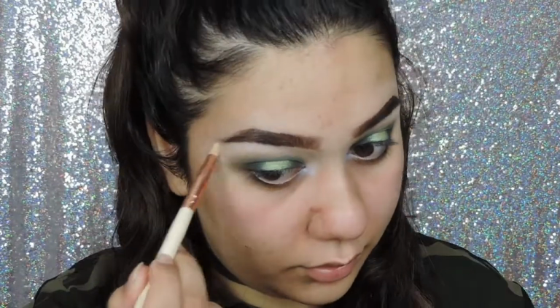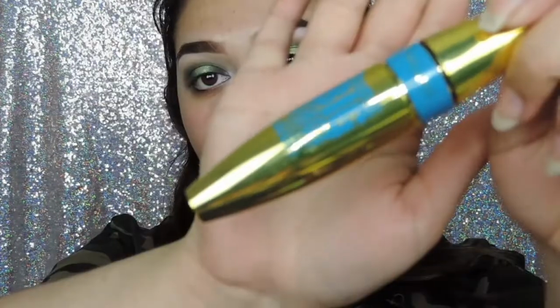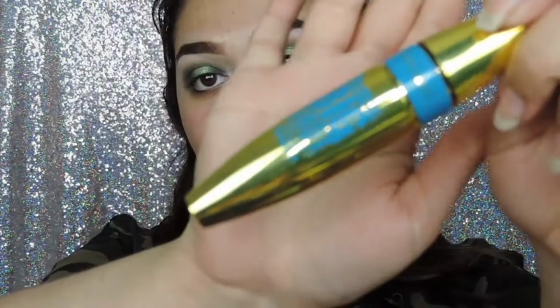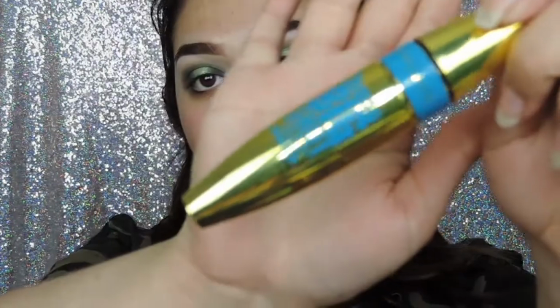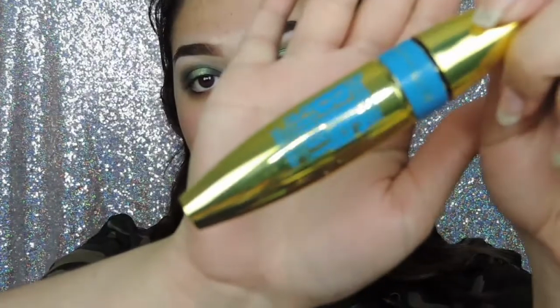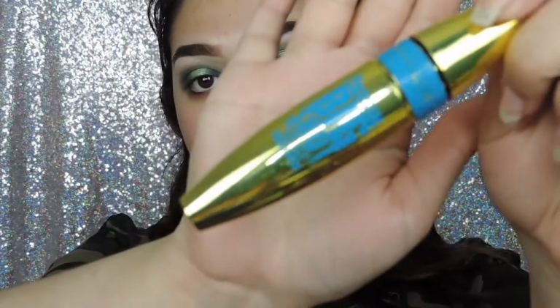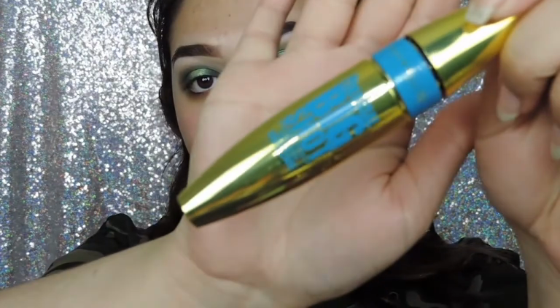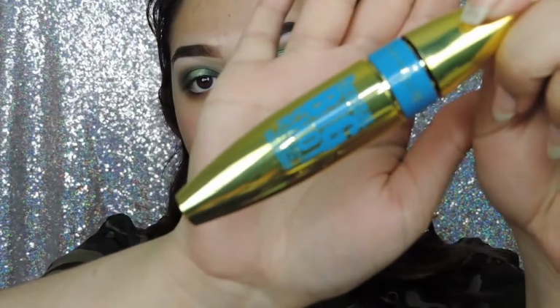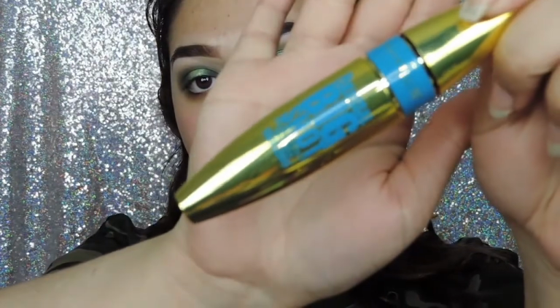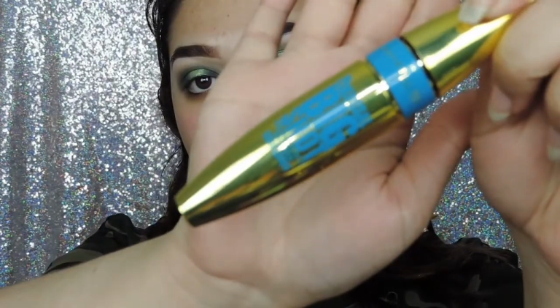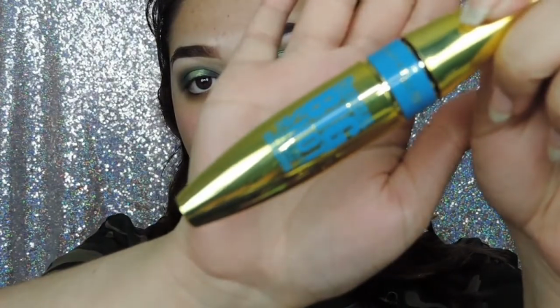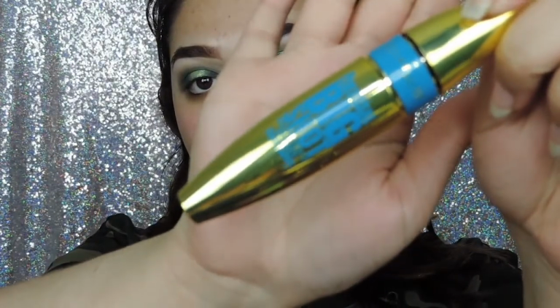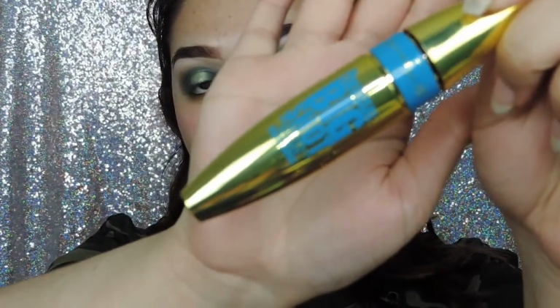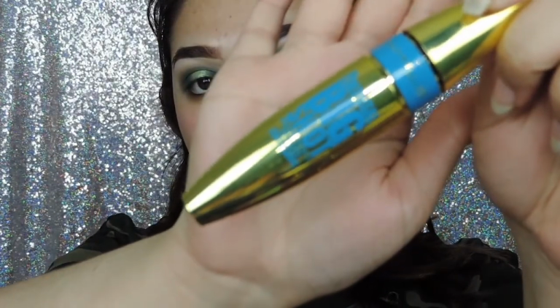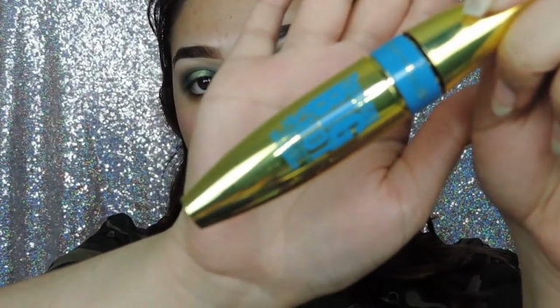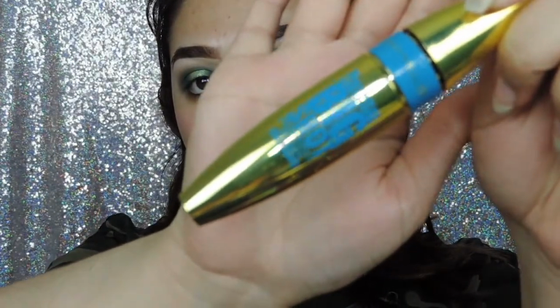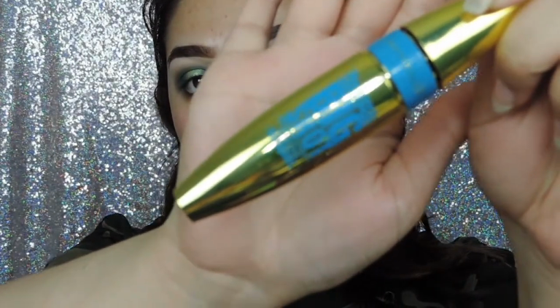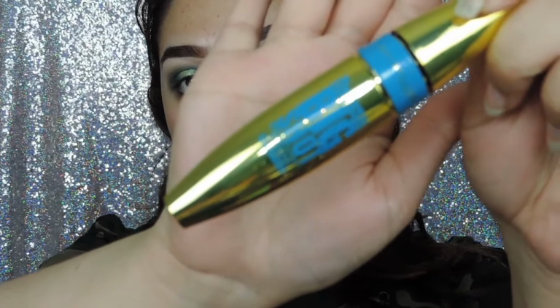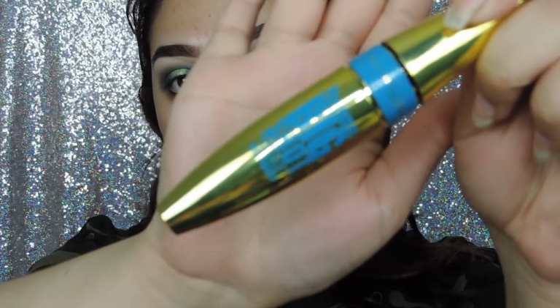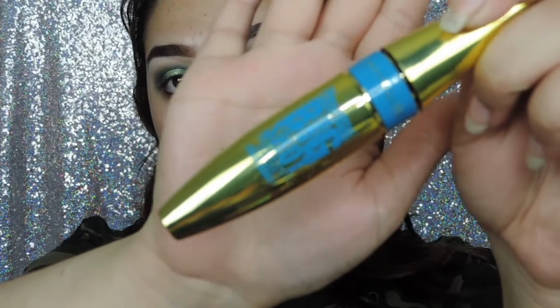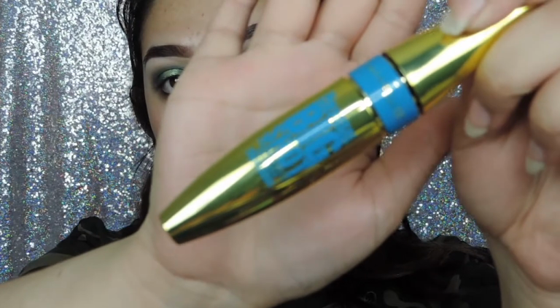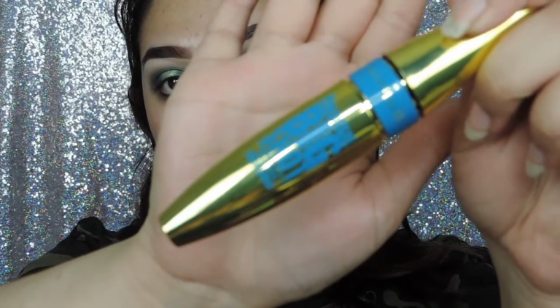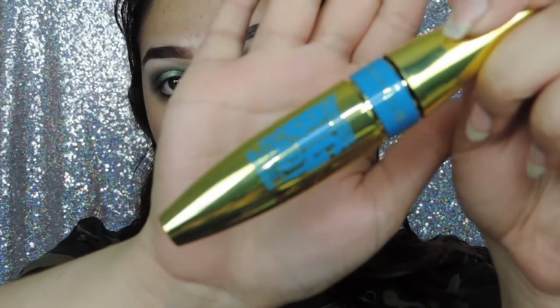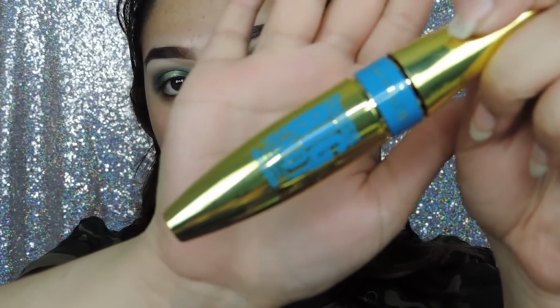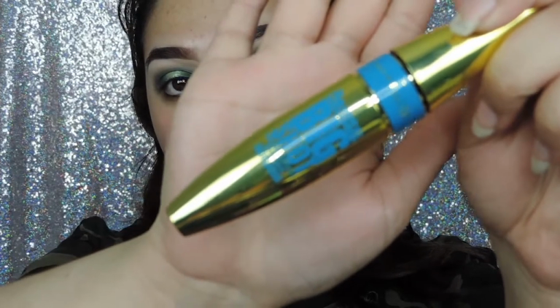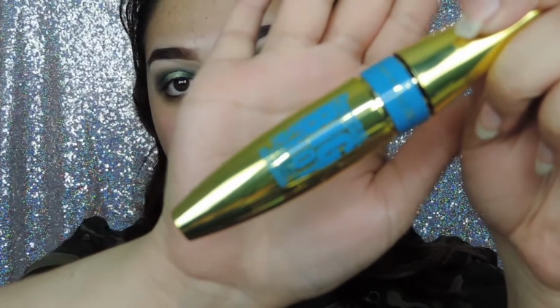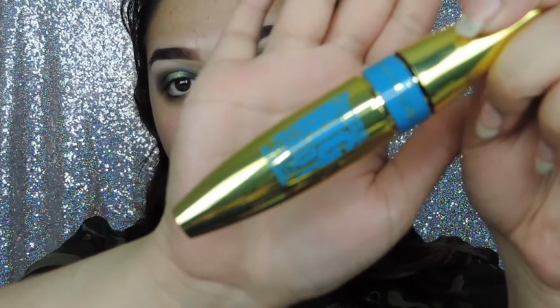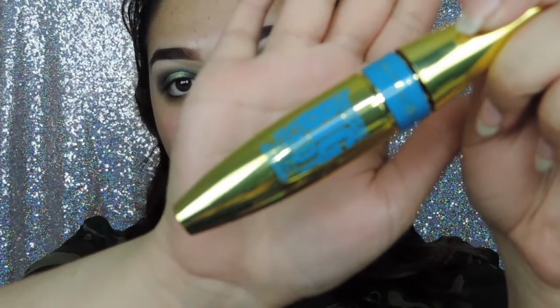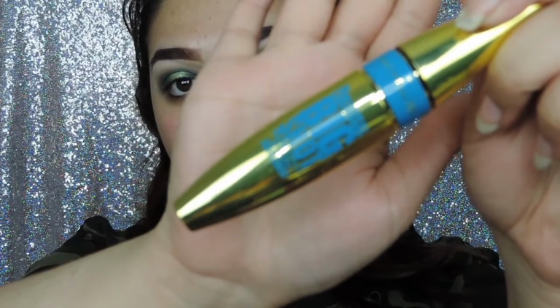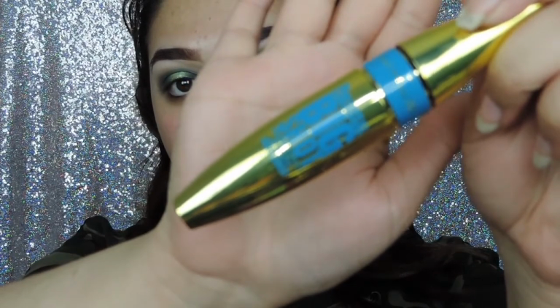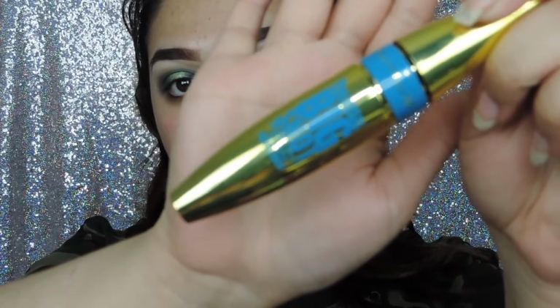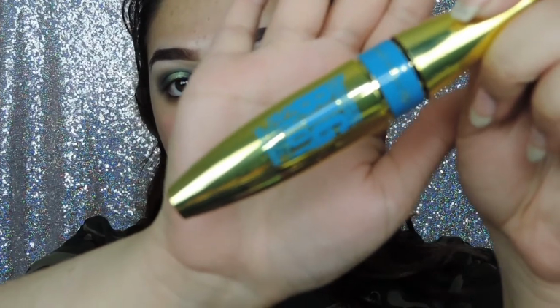I'm just doing a light coat of mascara now and I am using the Maybelline Colossal Big Shot Mascara.